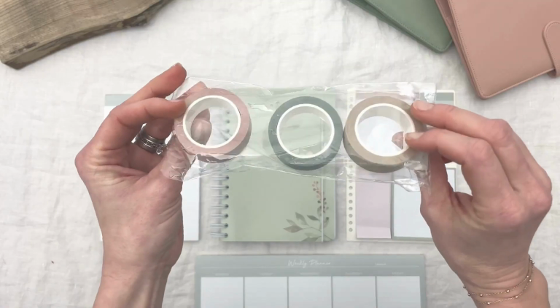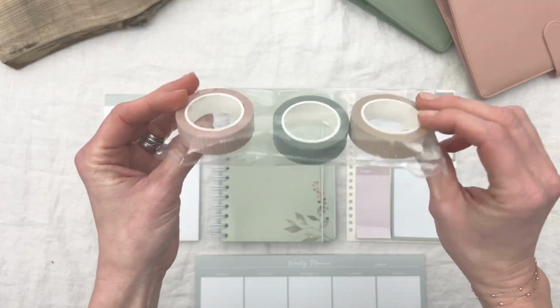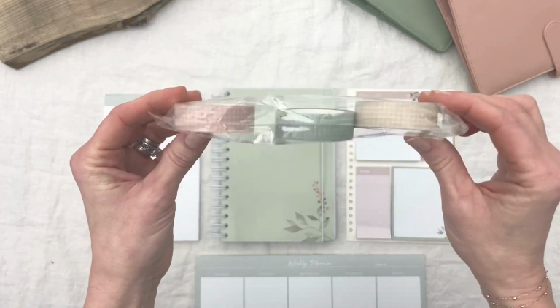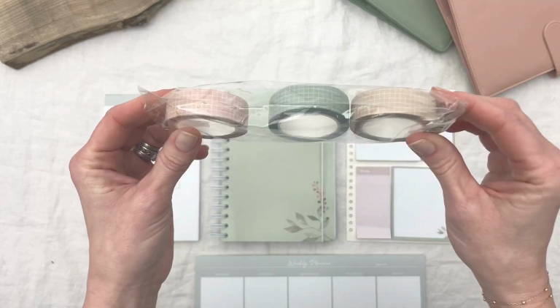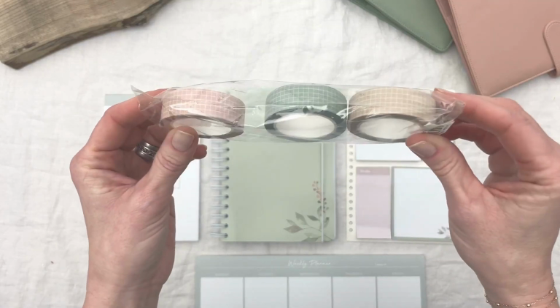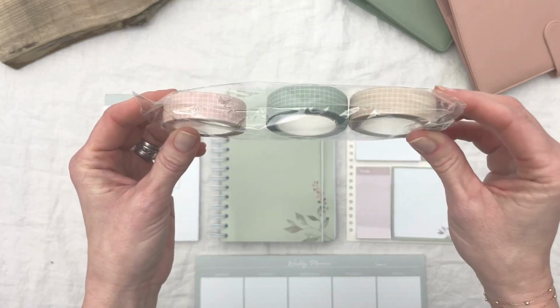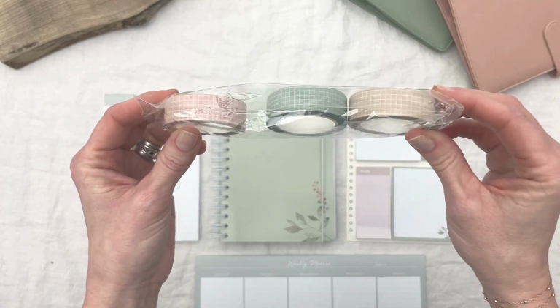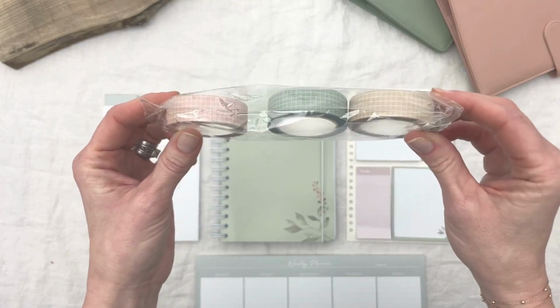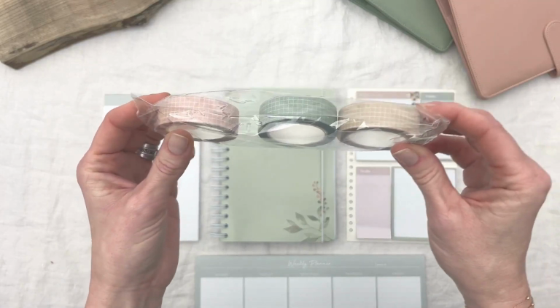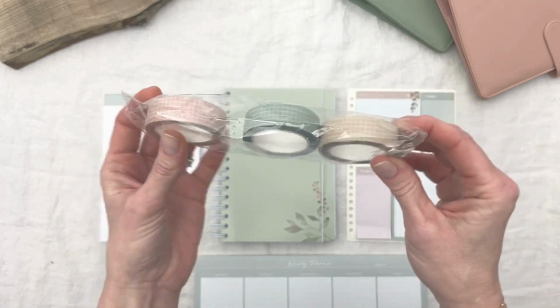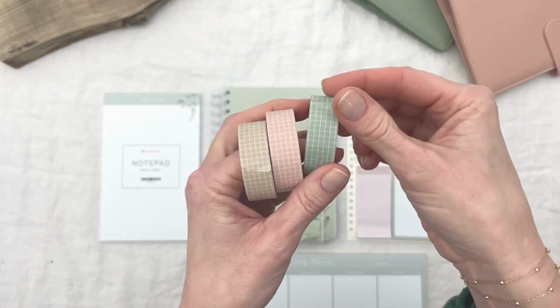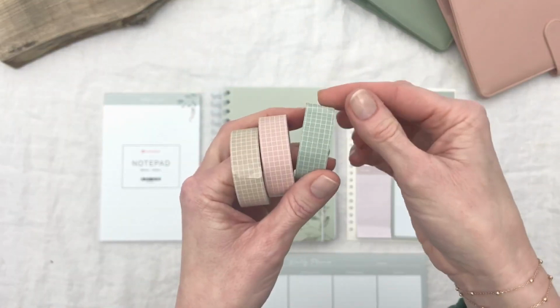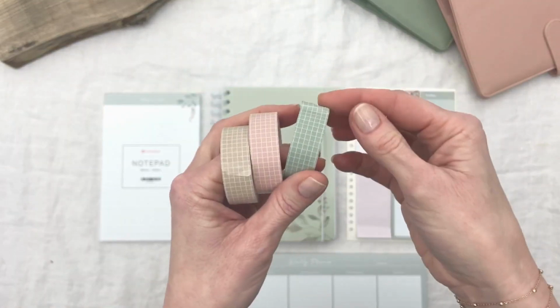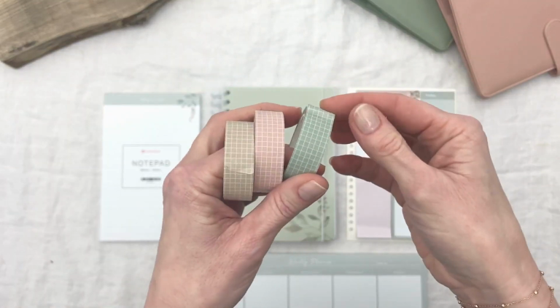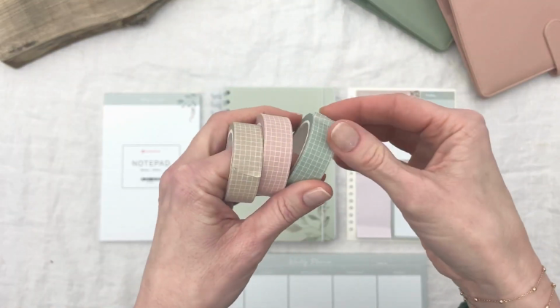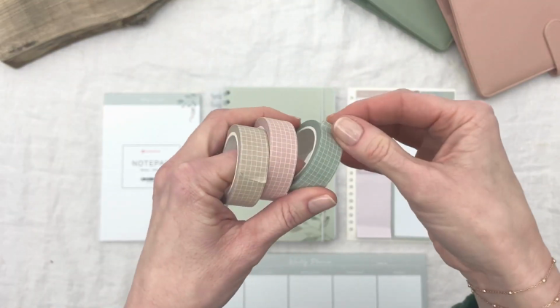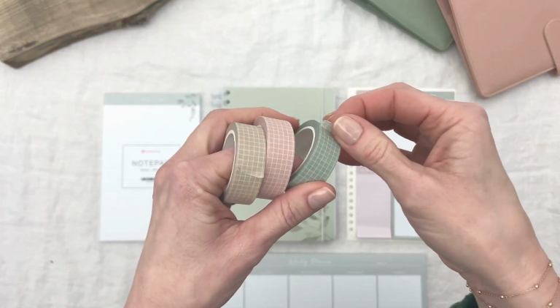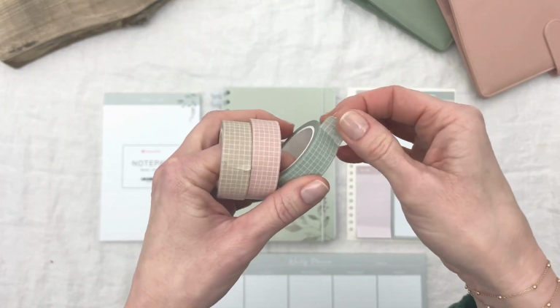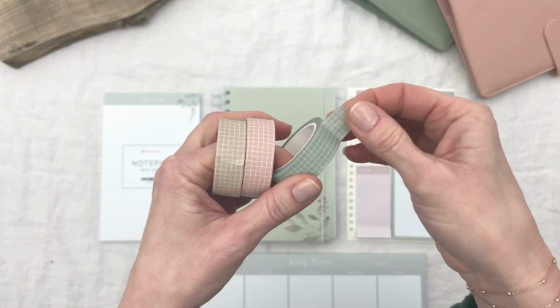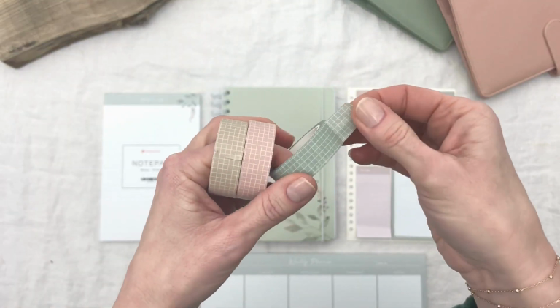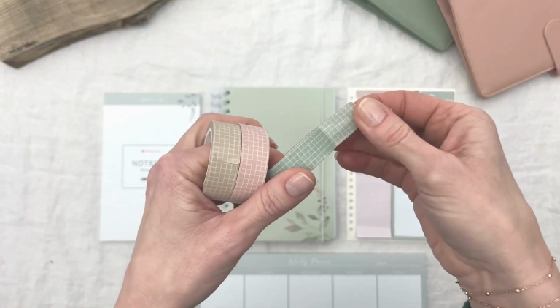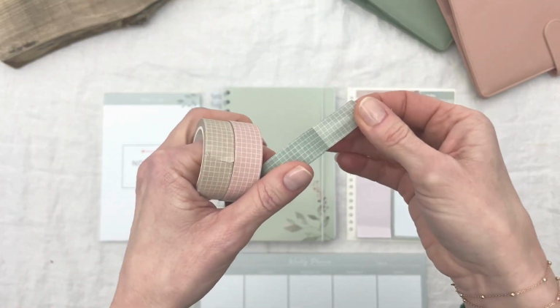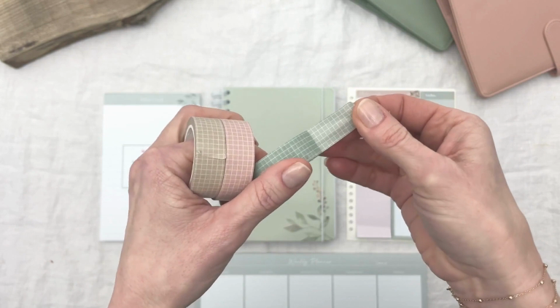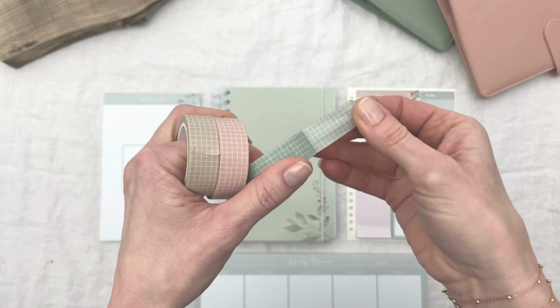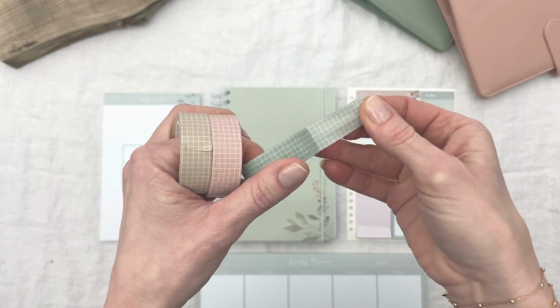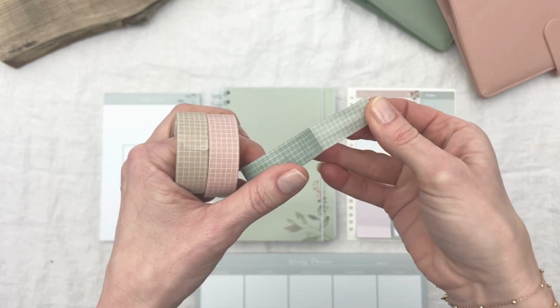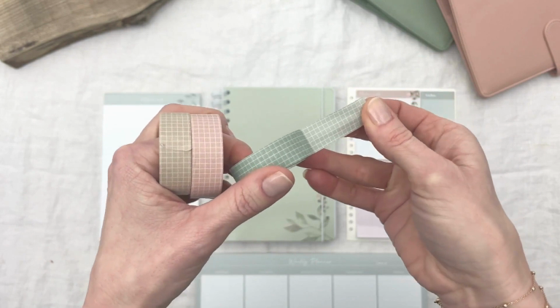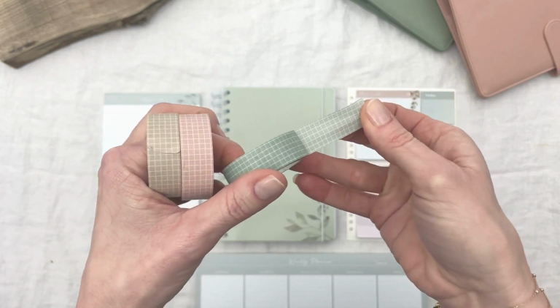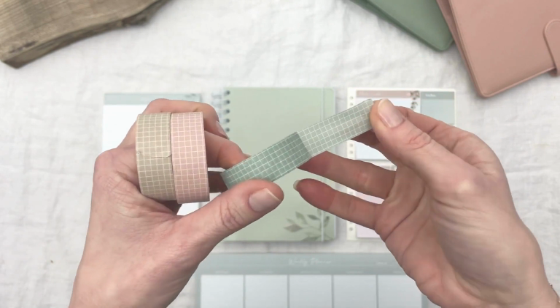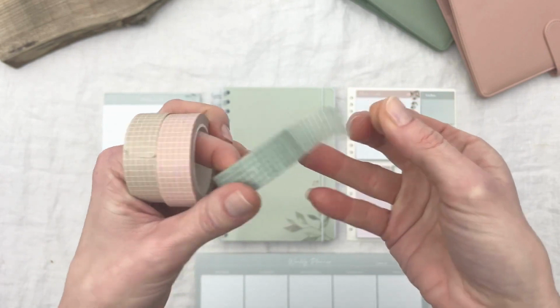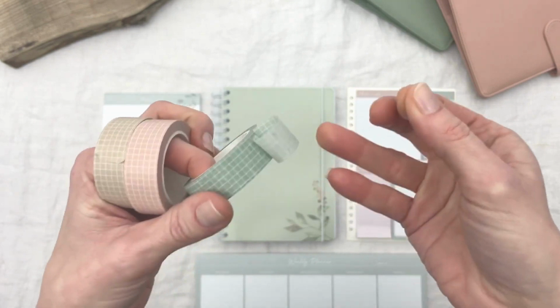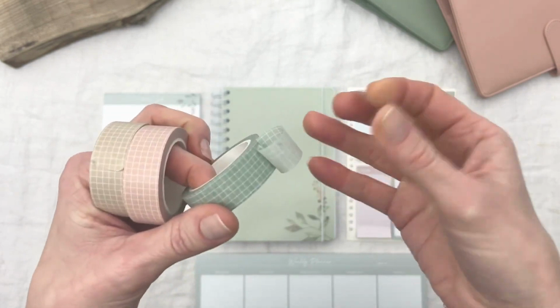Our classic washi tape in beige, pink, and green also go really well together with the Bloom collection.